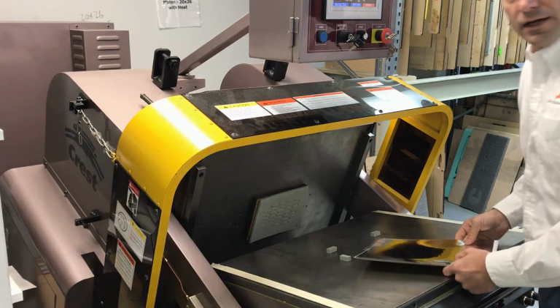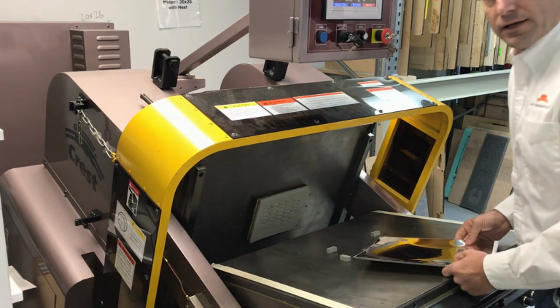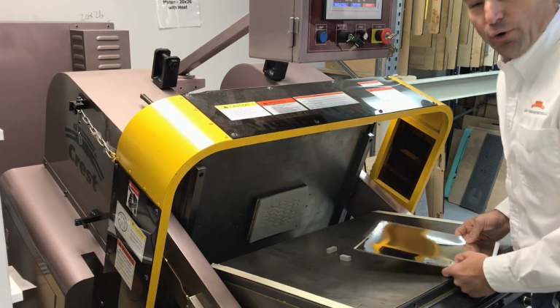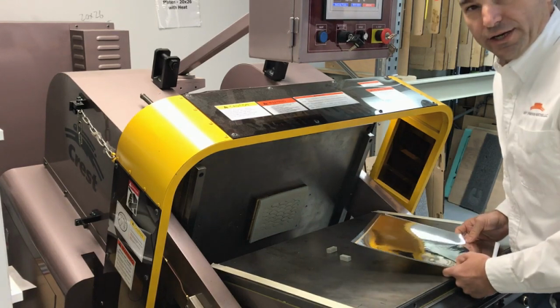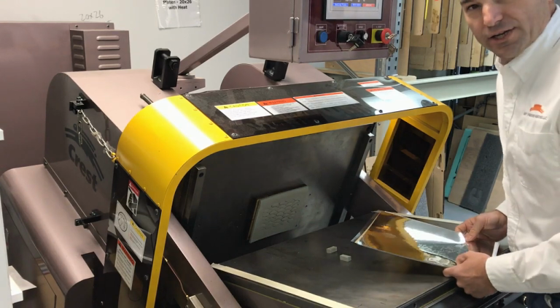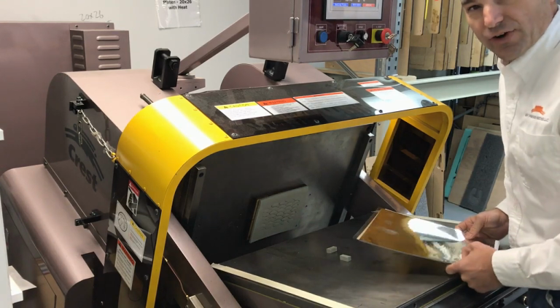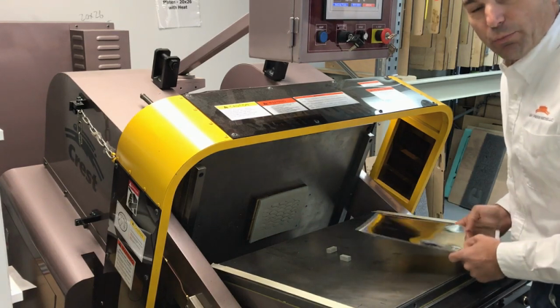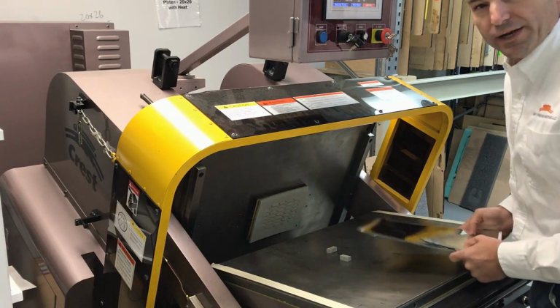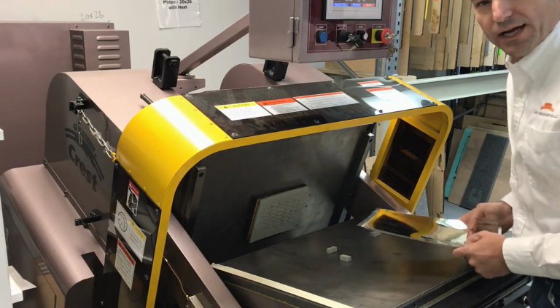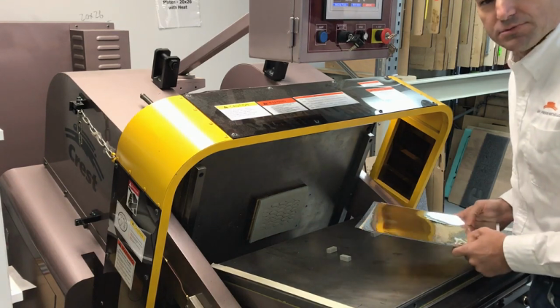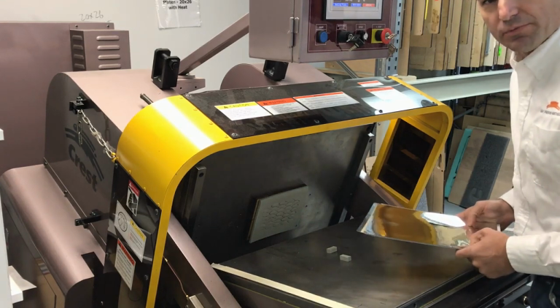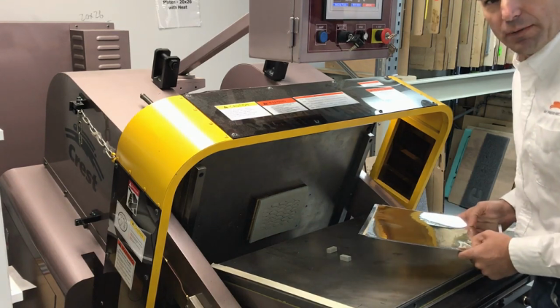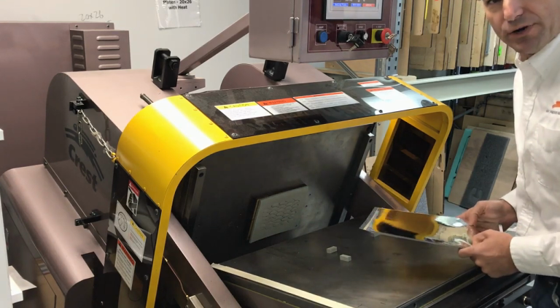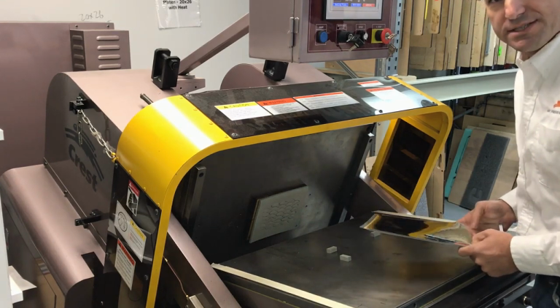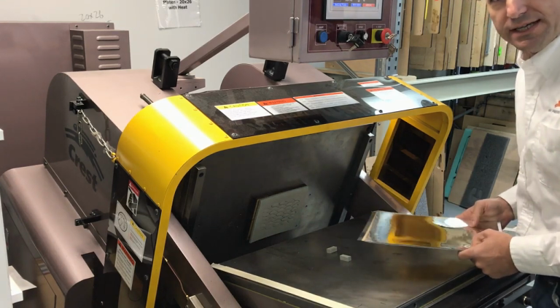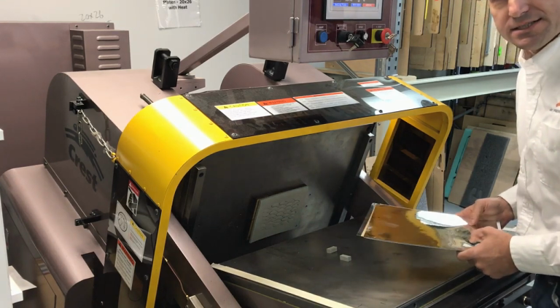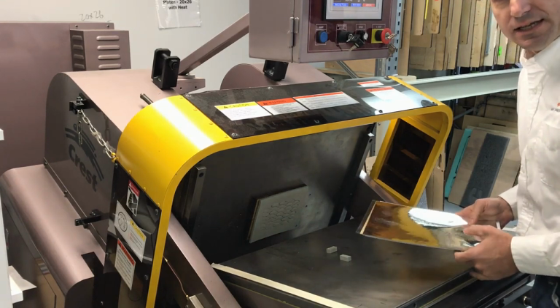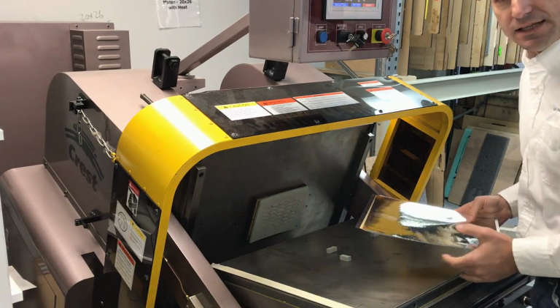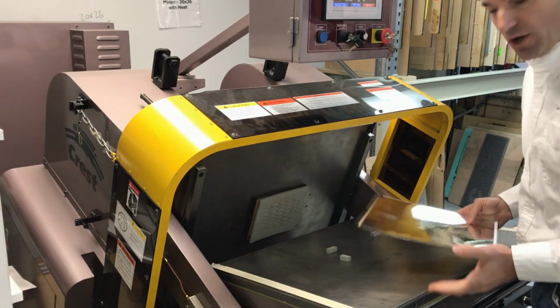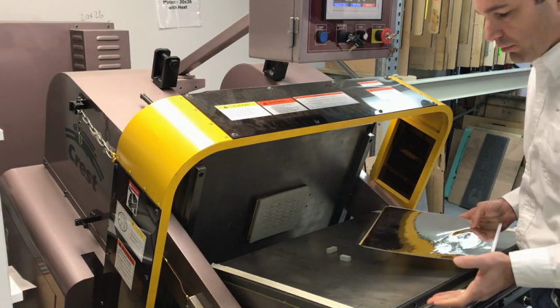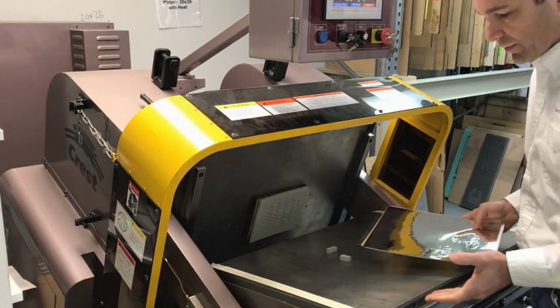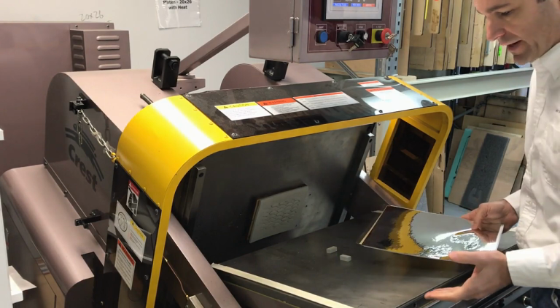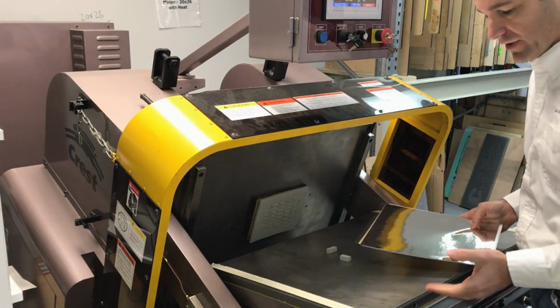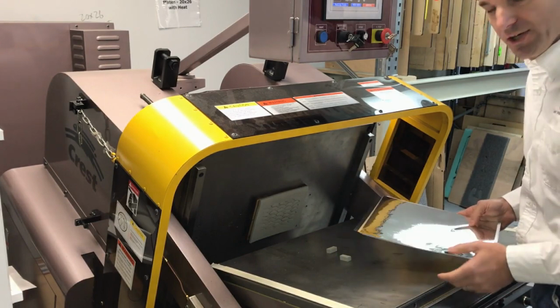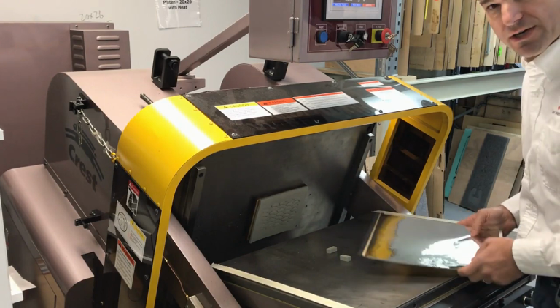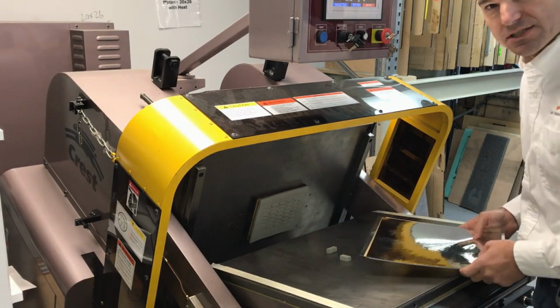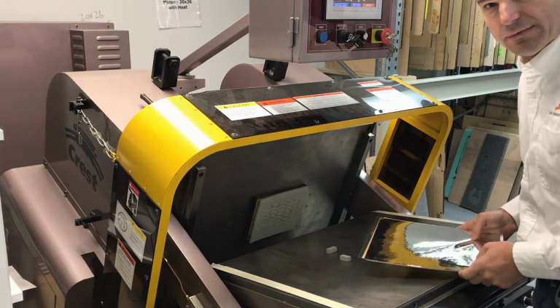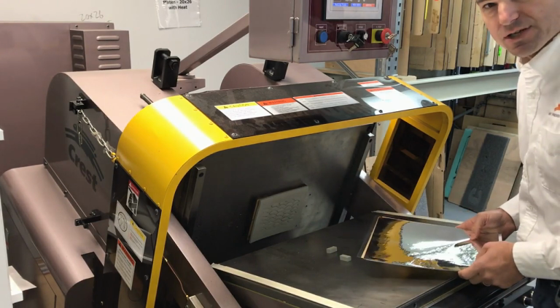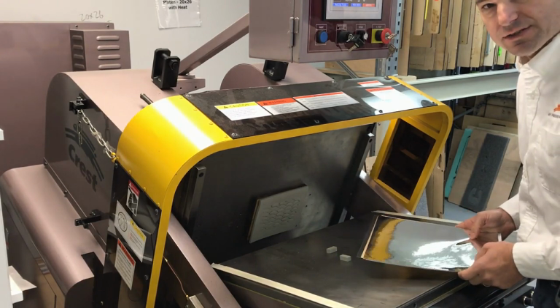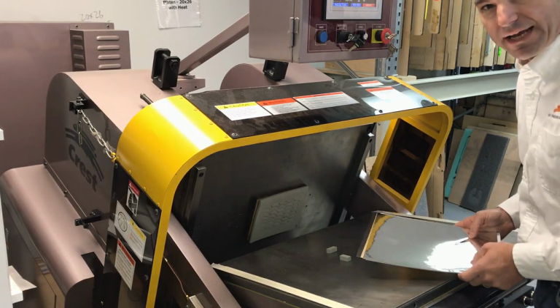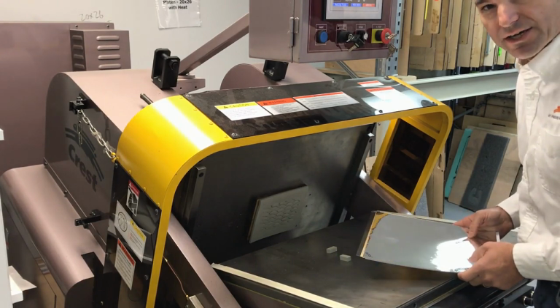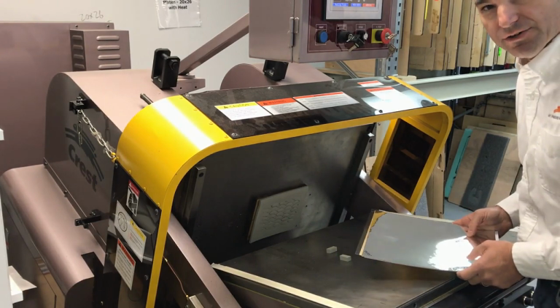Good morning, it's Rob Buitas with My Press Needs and the No More Make Ready Press Clamshell Die Cutter.